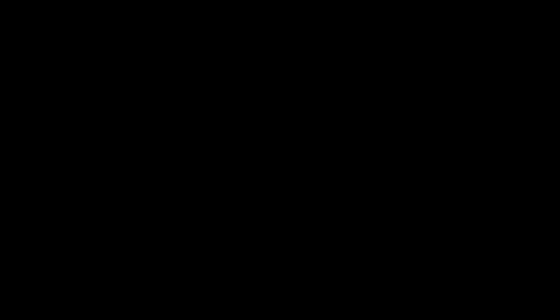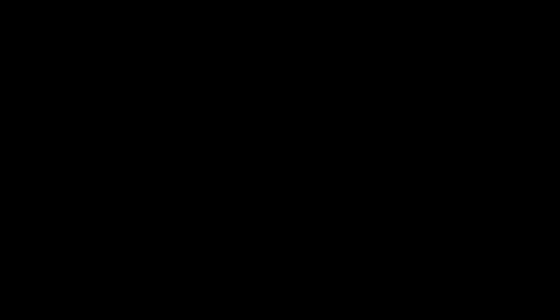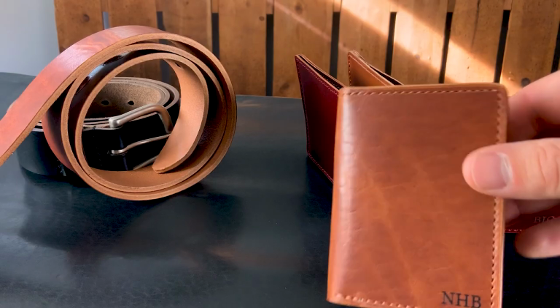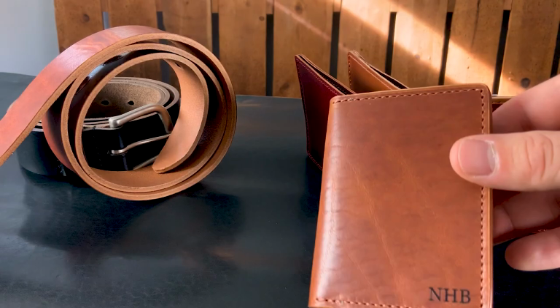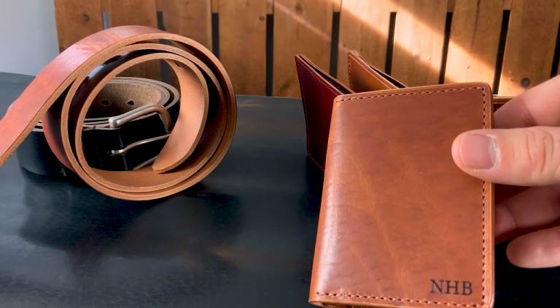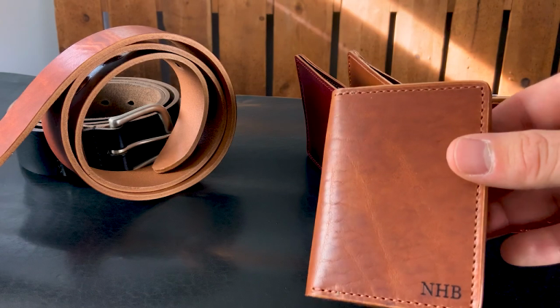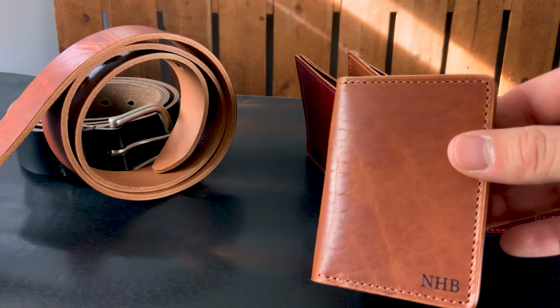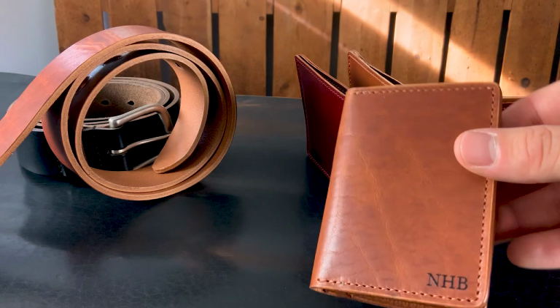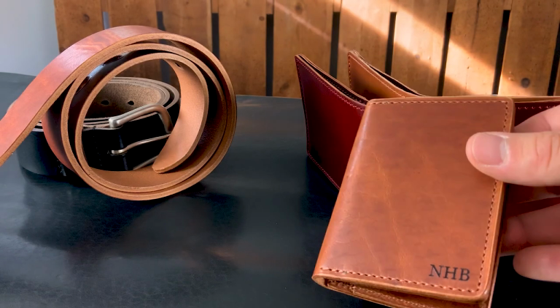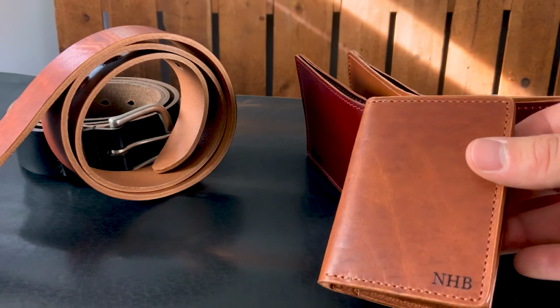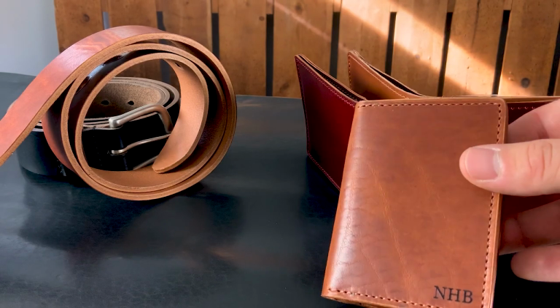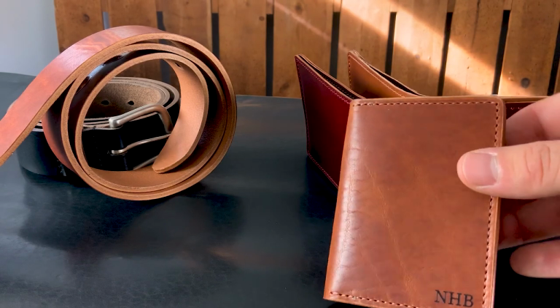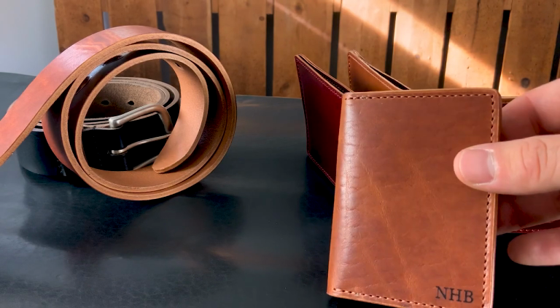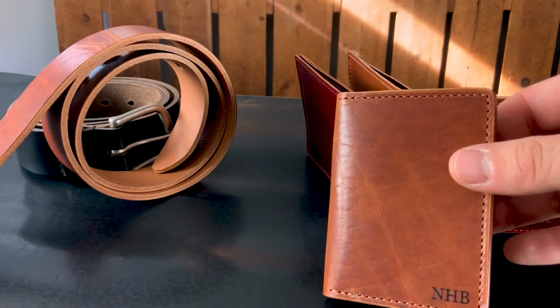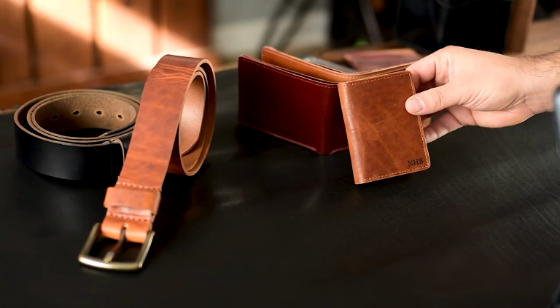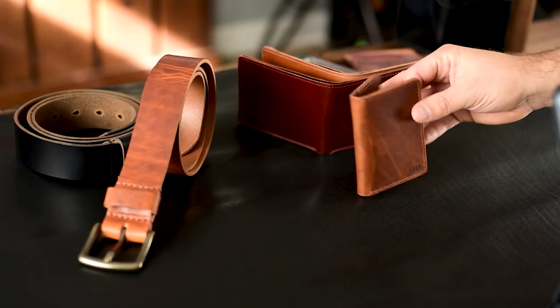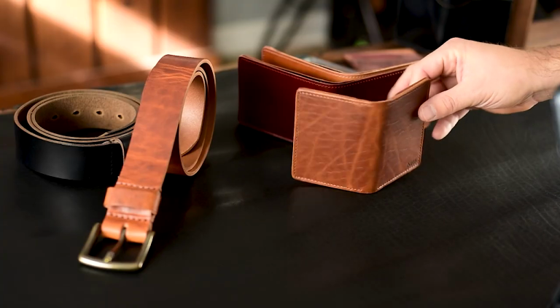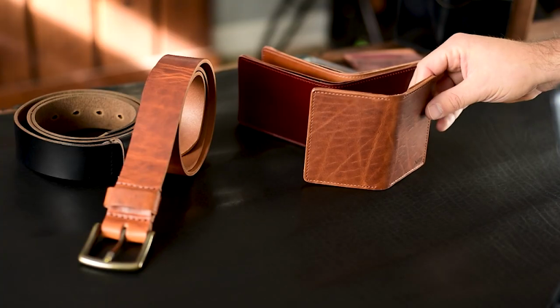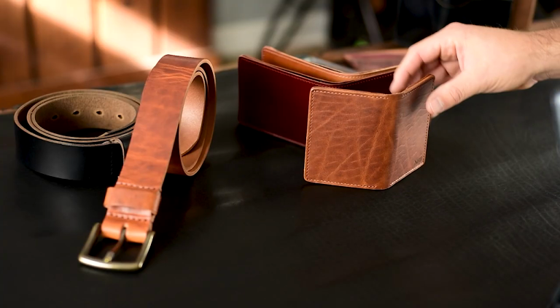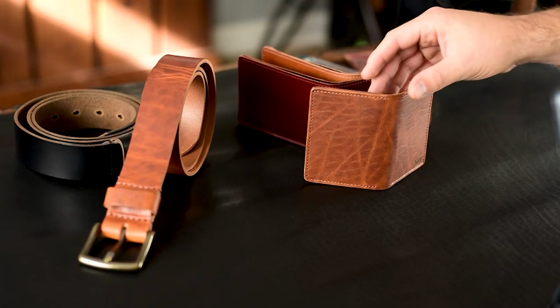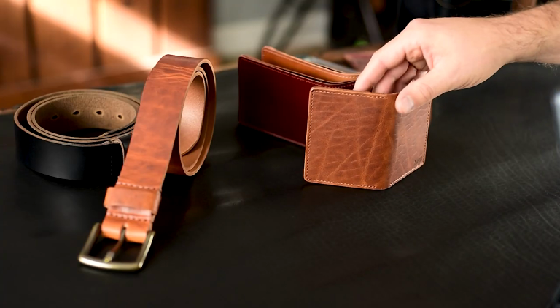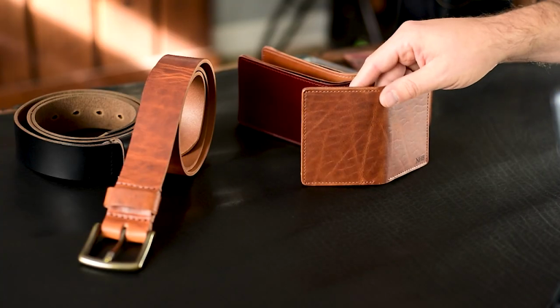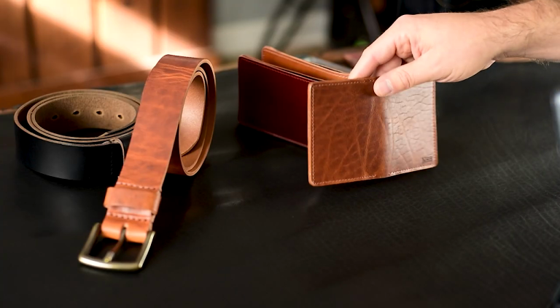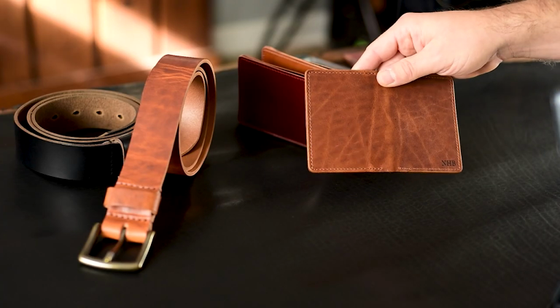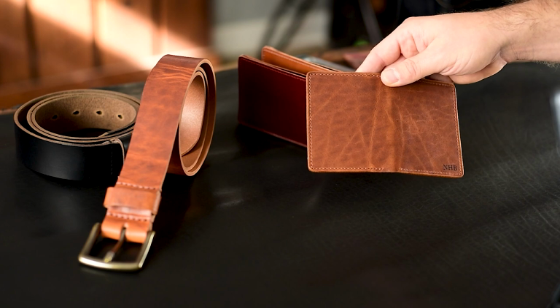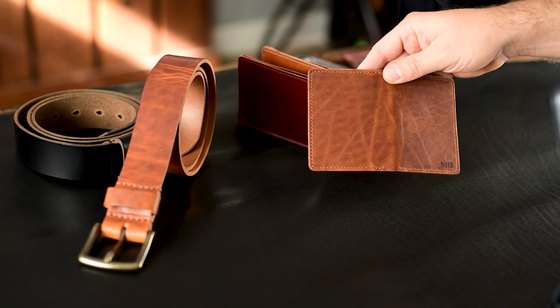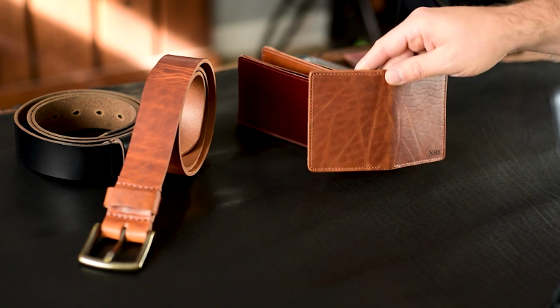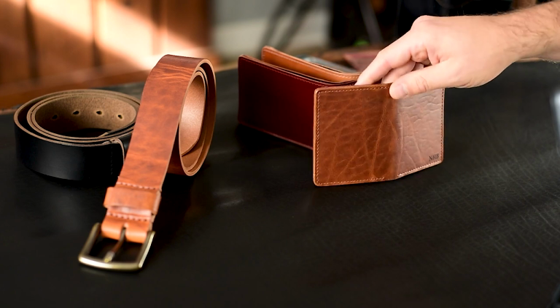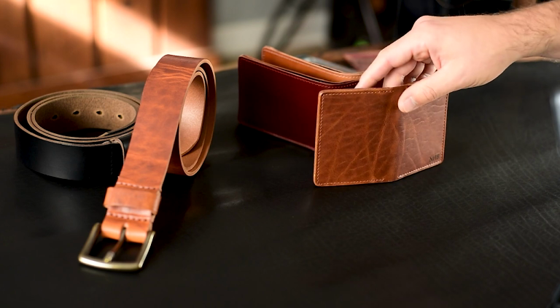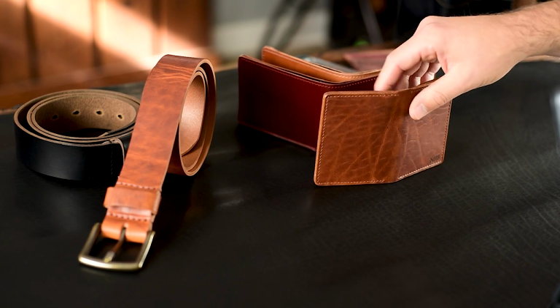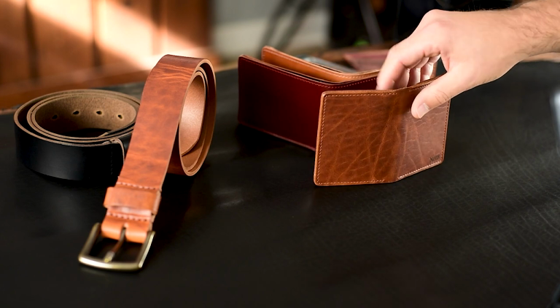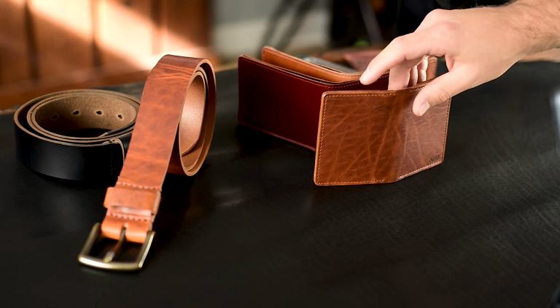Hi everyone, it's Phil here from Ashland Leather and let's nerd out on some leather wallets and leather belts.